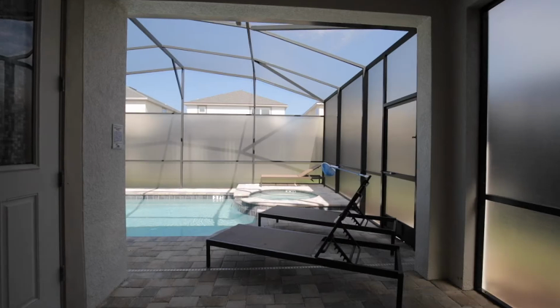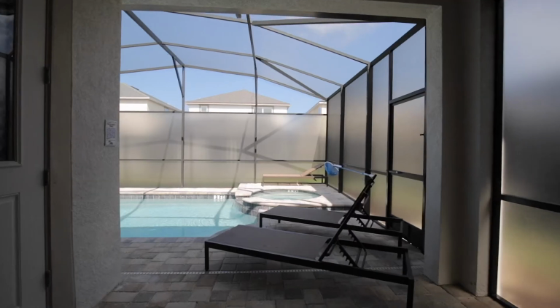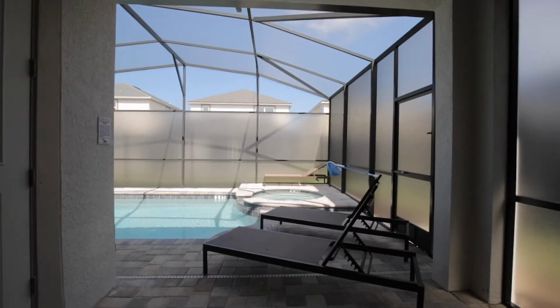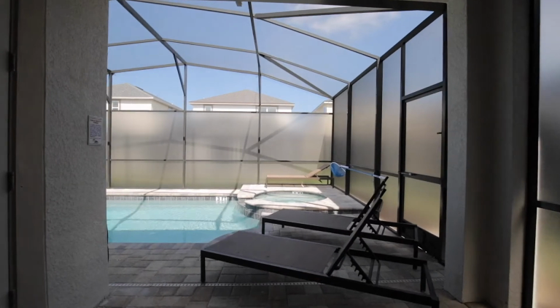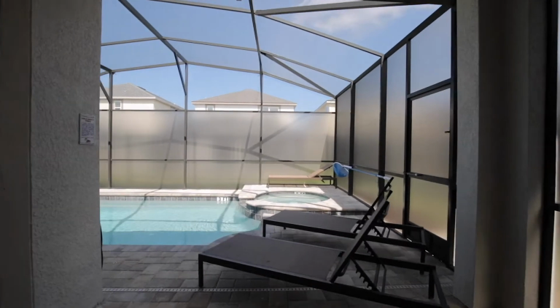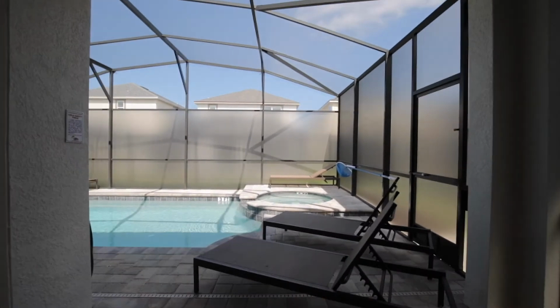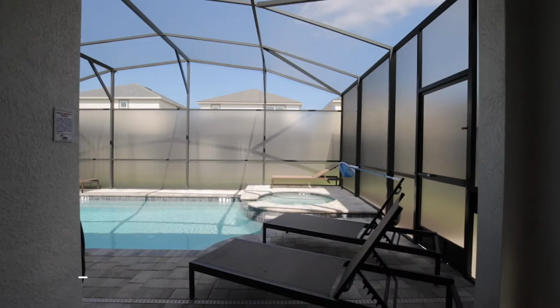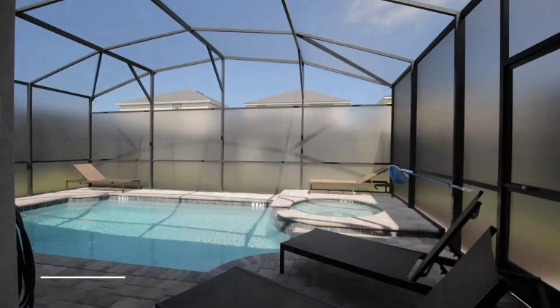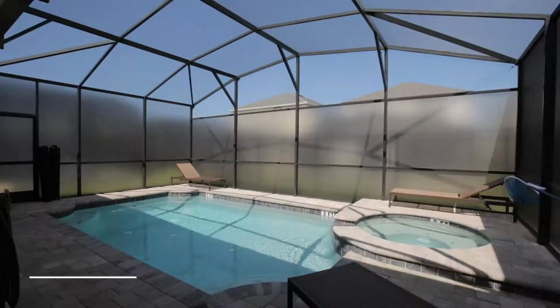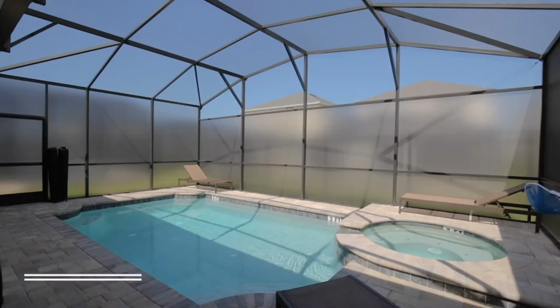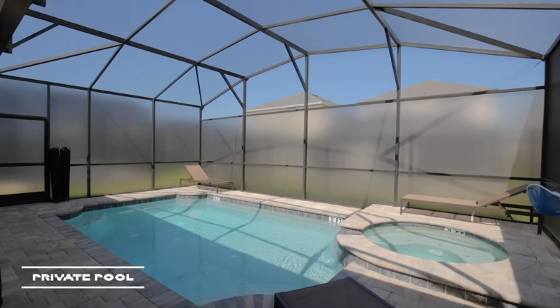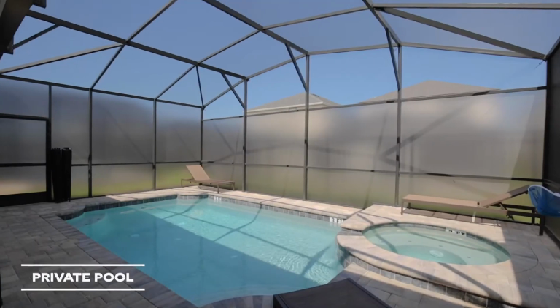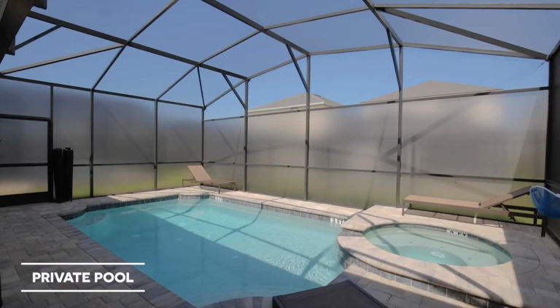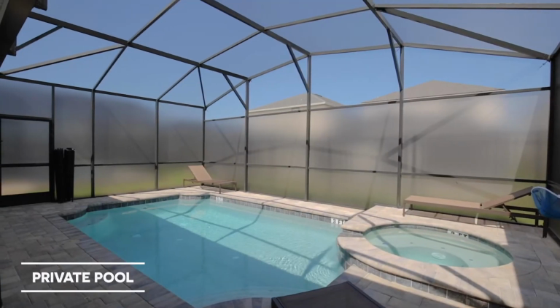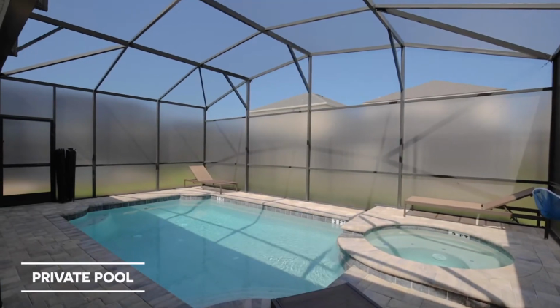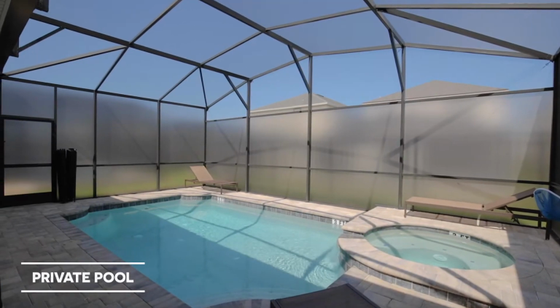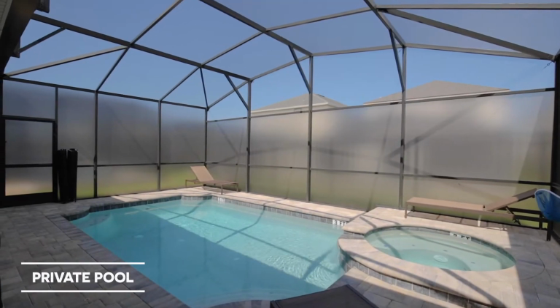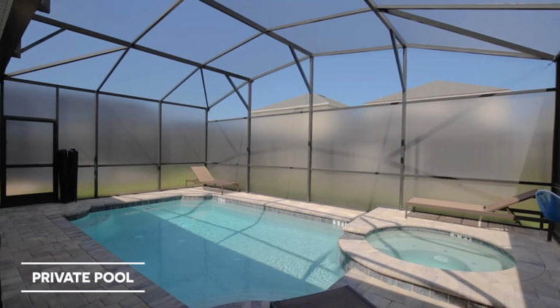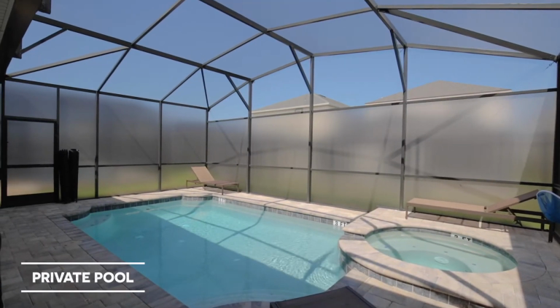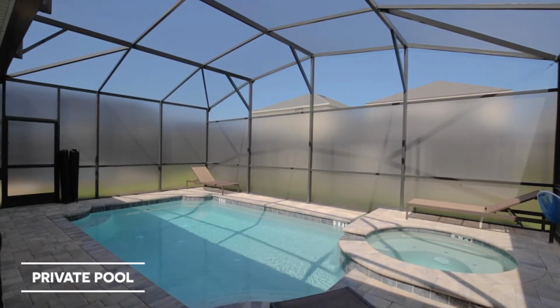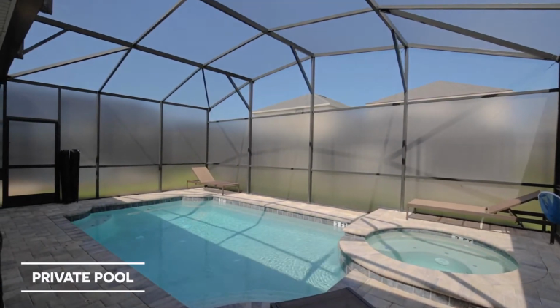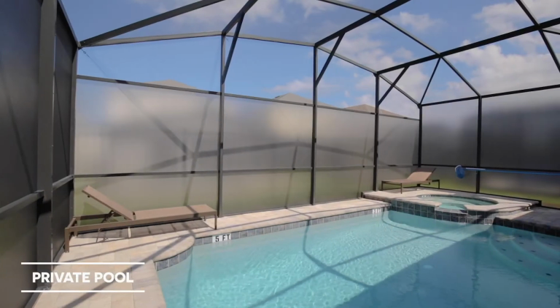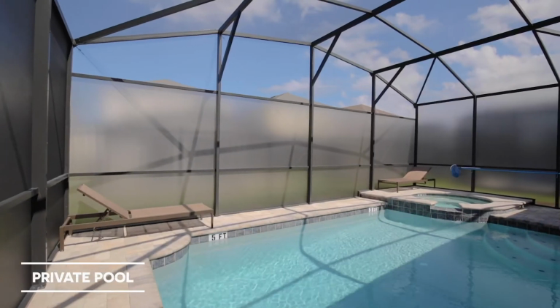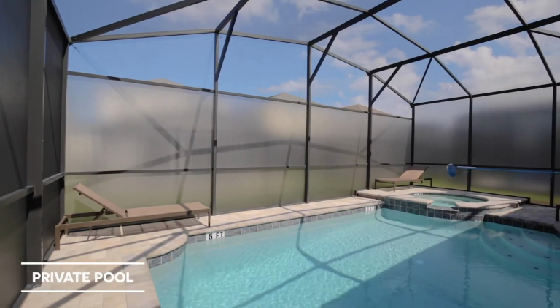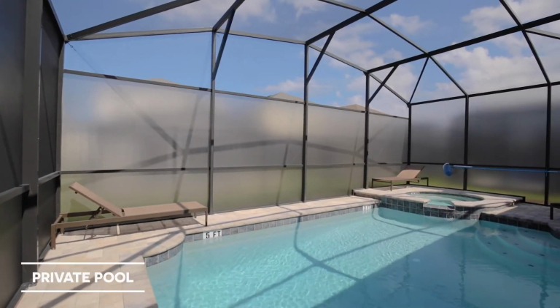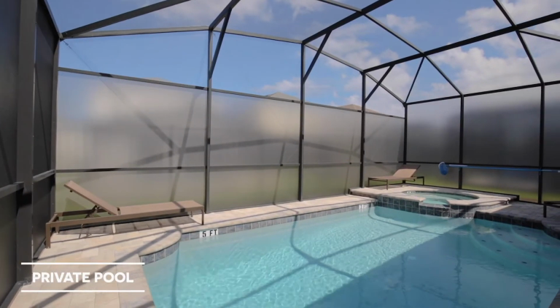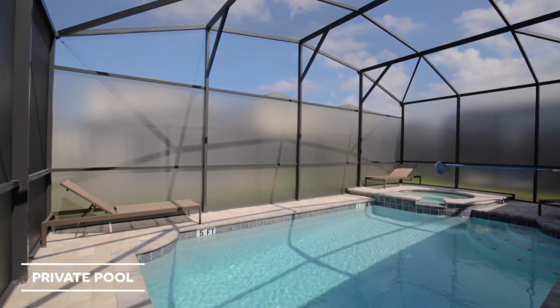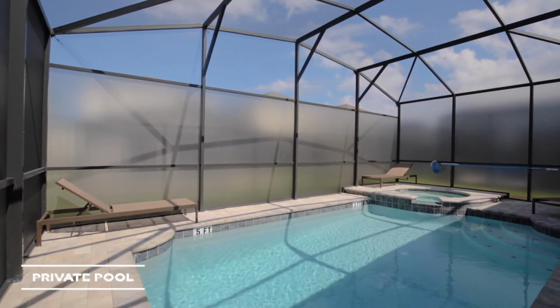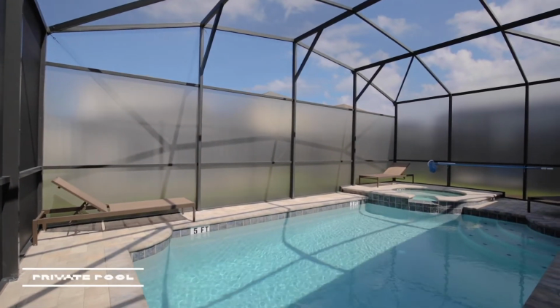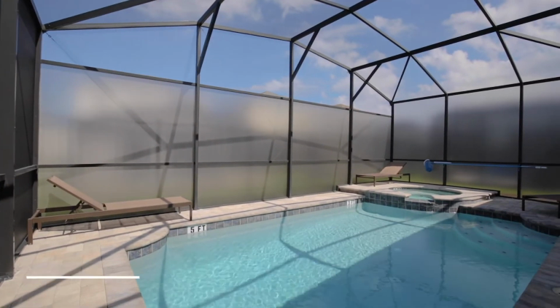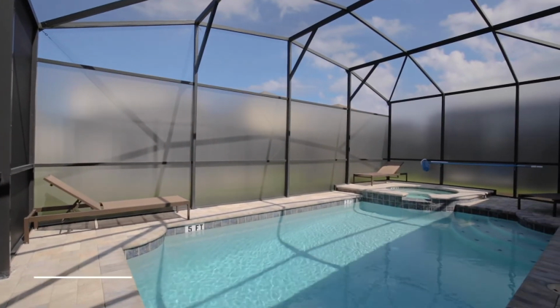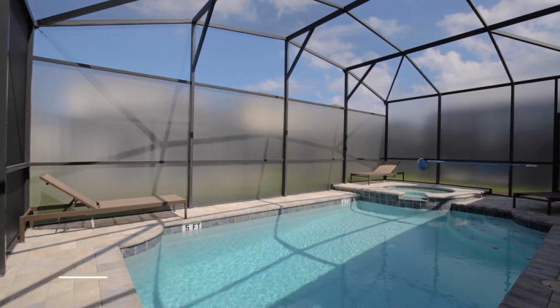Make the most of the Floridian lifestyle out on our private pool deck with separate spa.